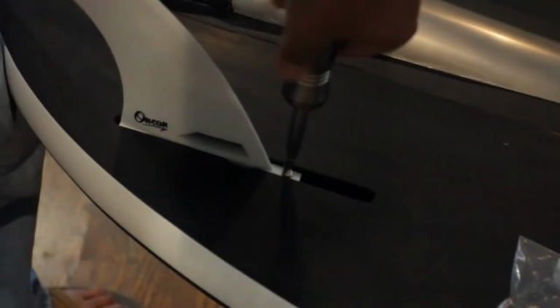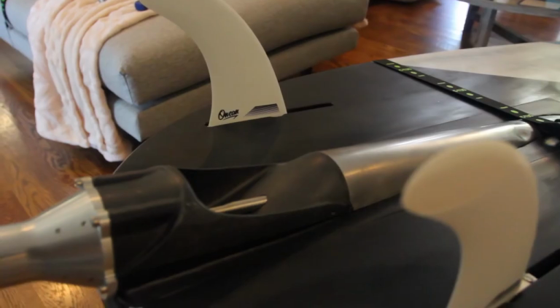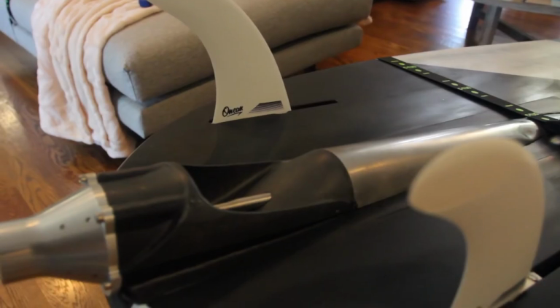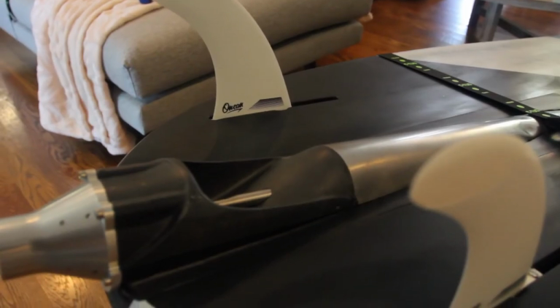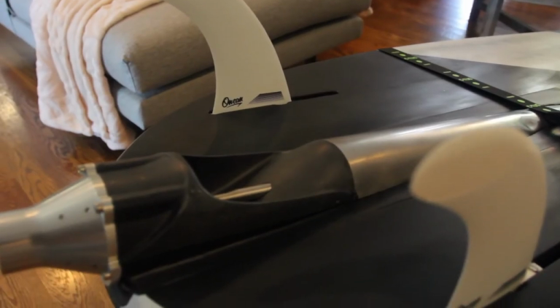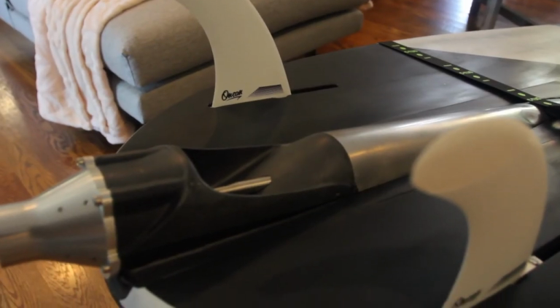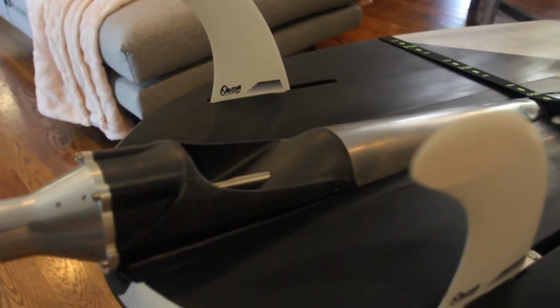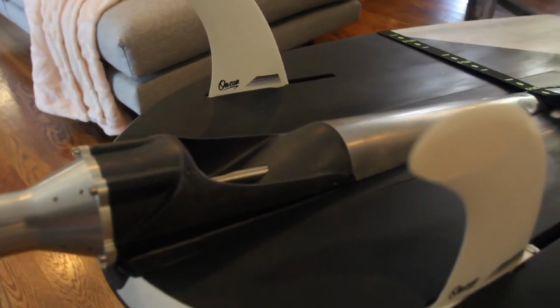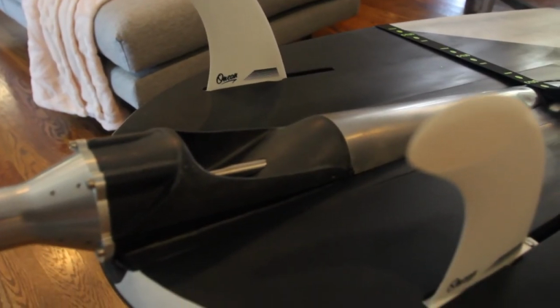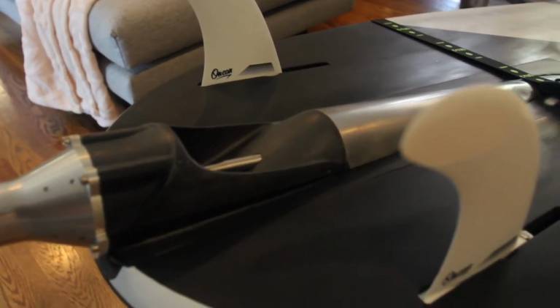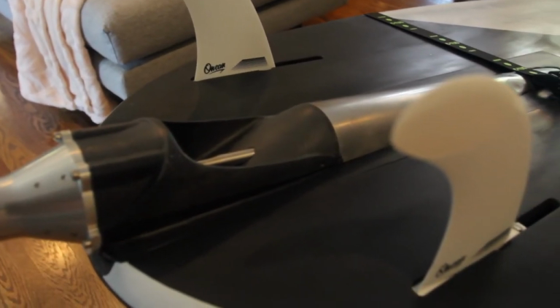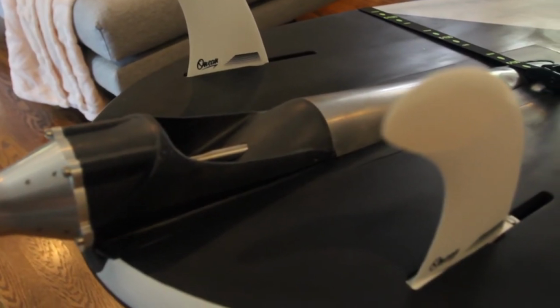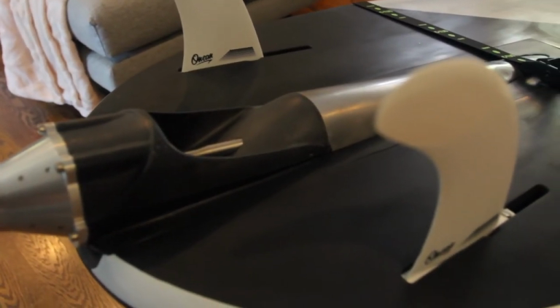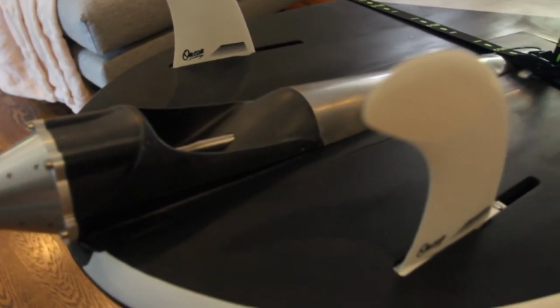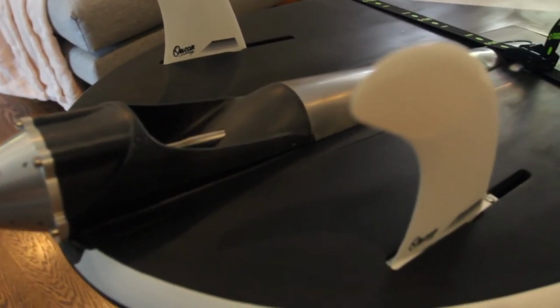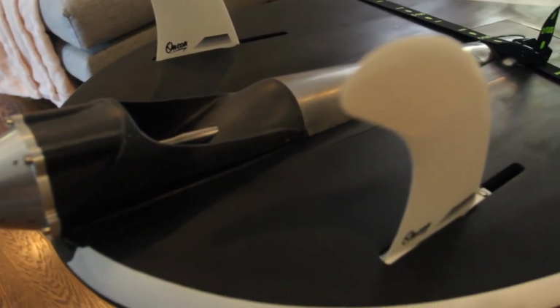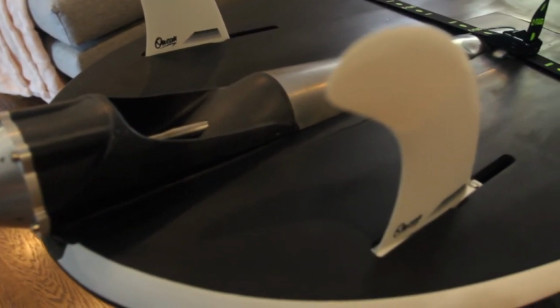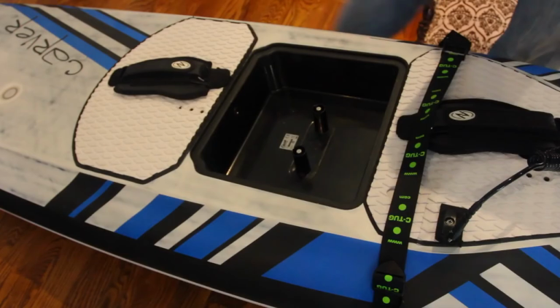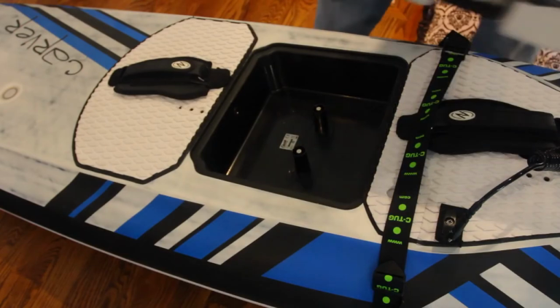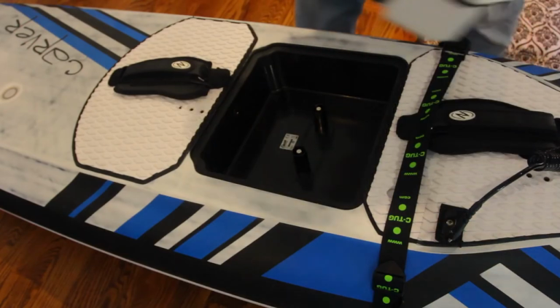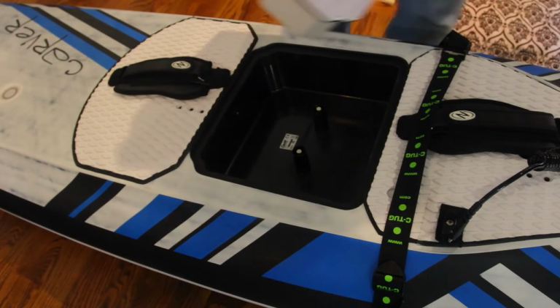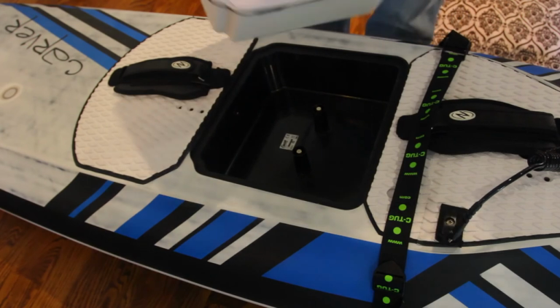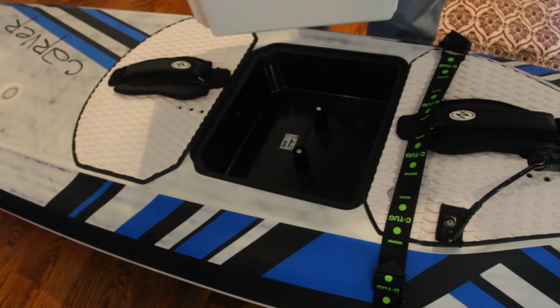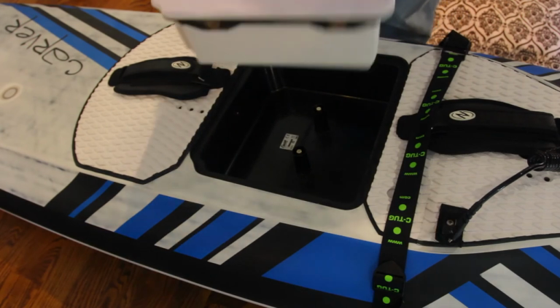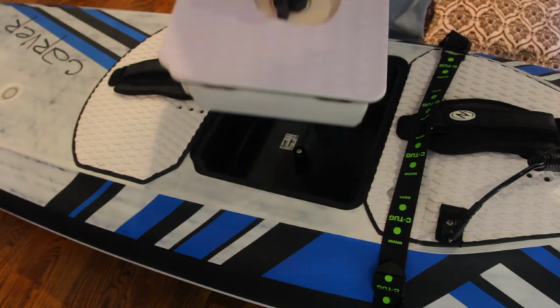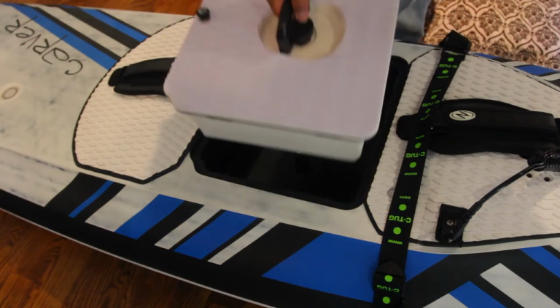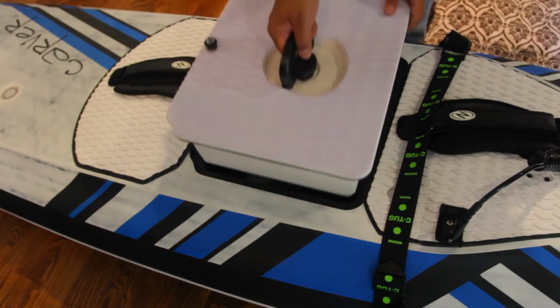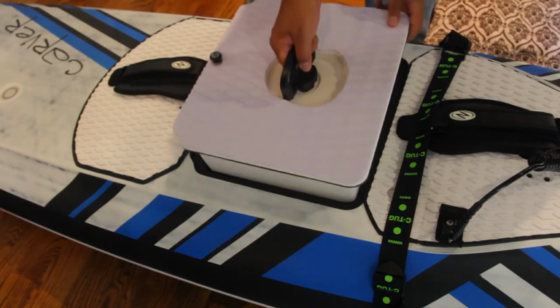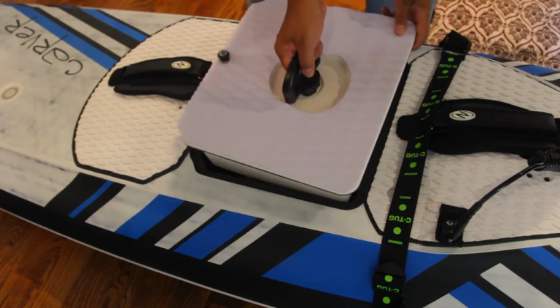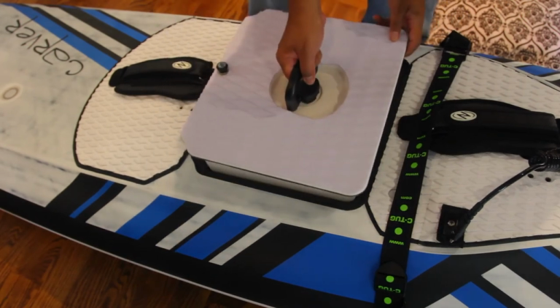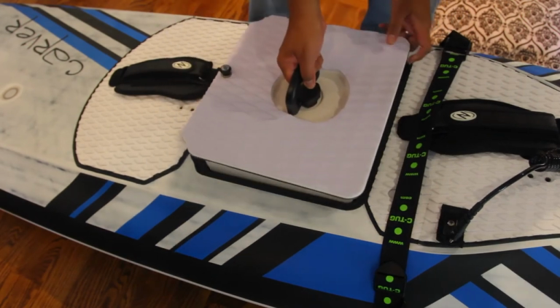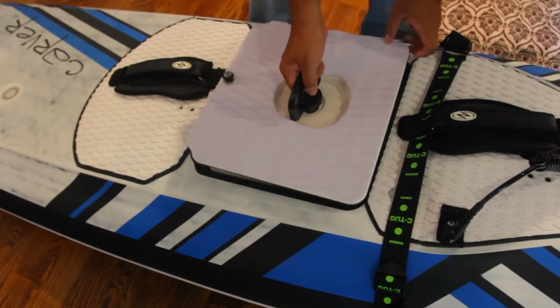With the skags in, our assembly was complete. We reinstalled the battery and now we're ready to go.